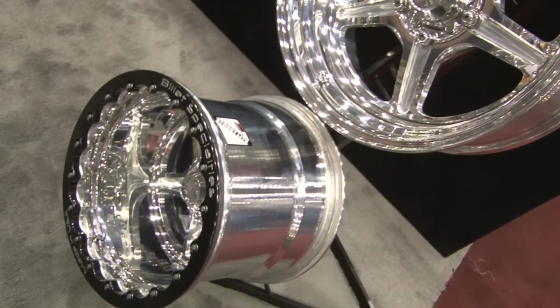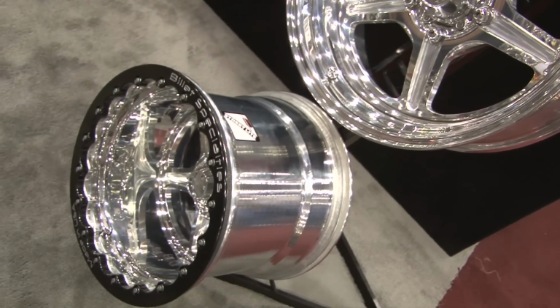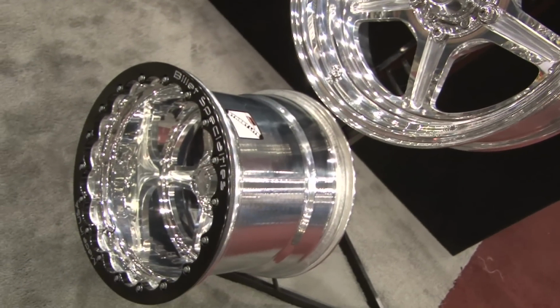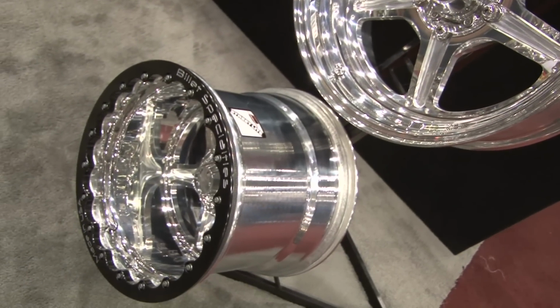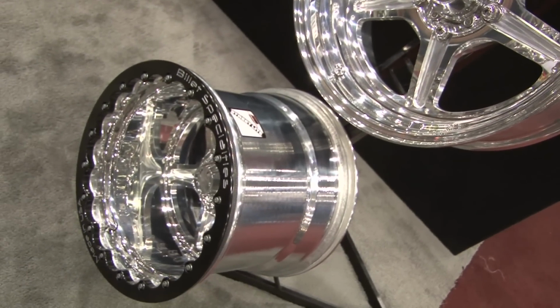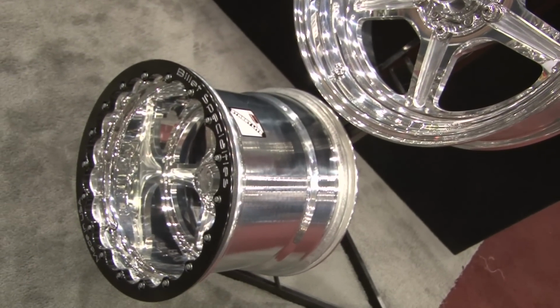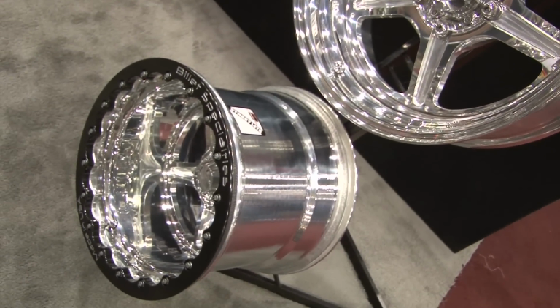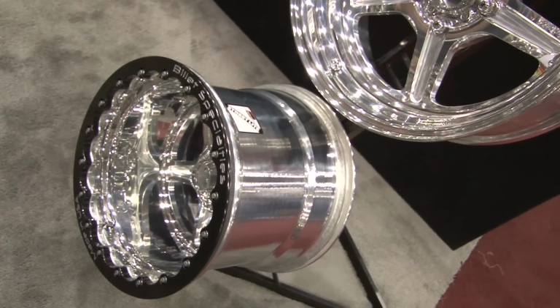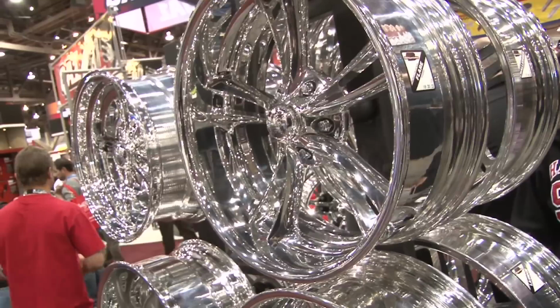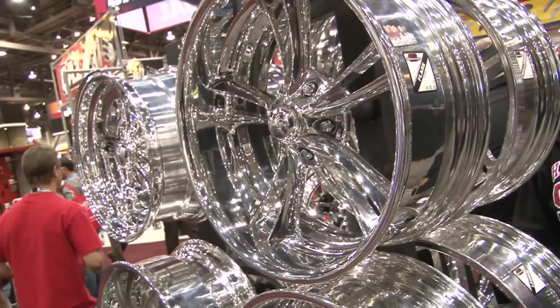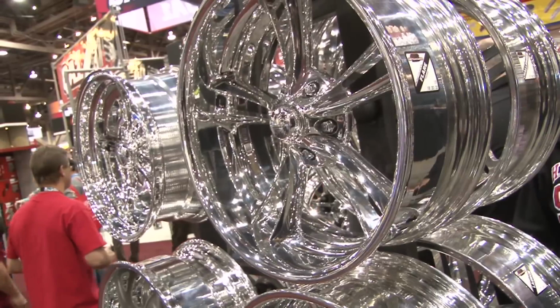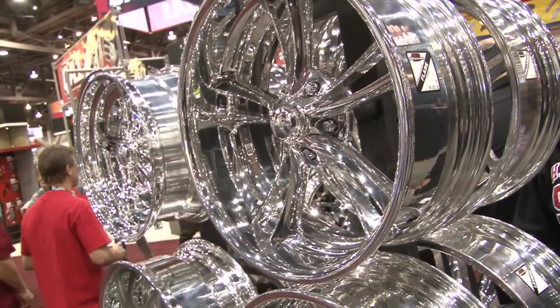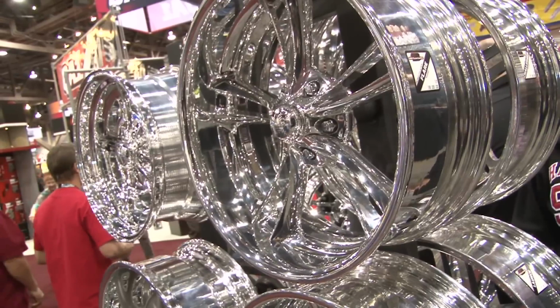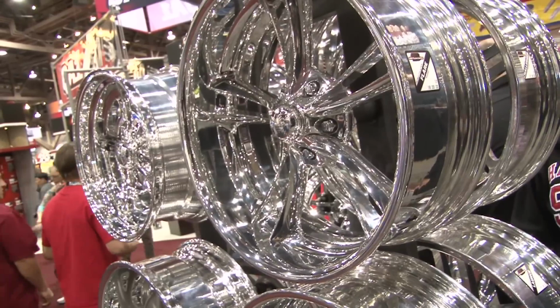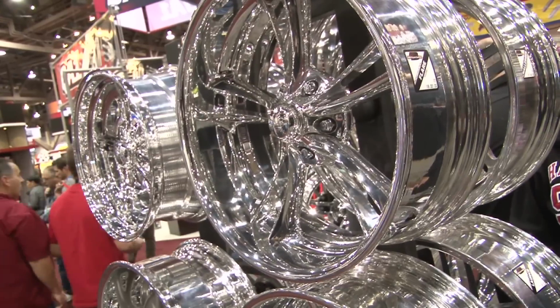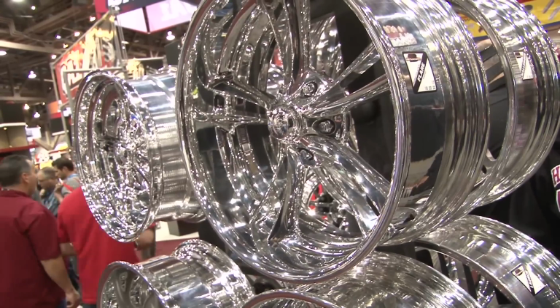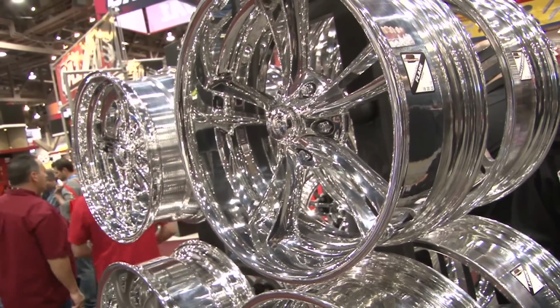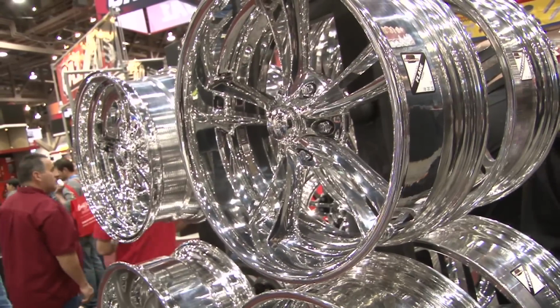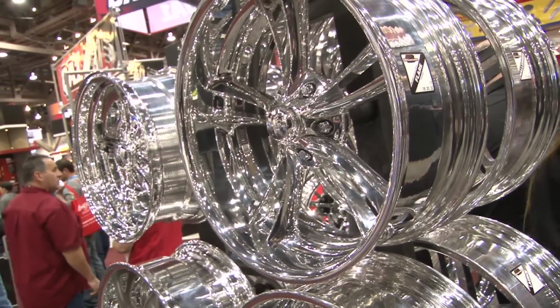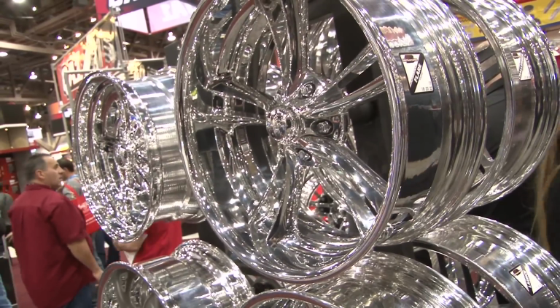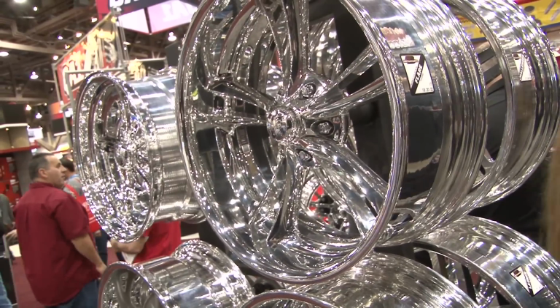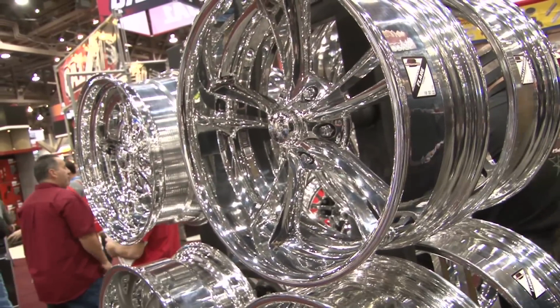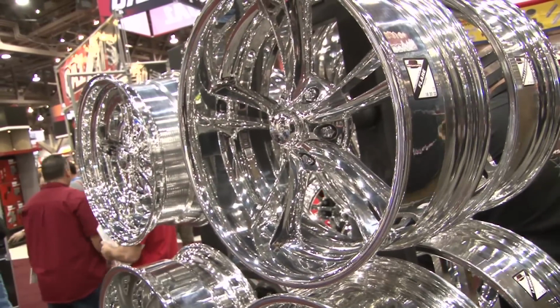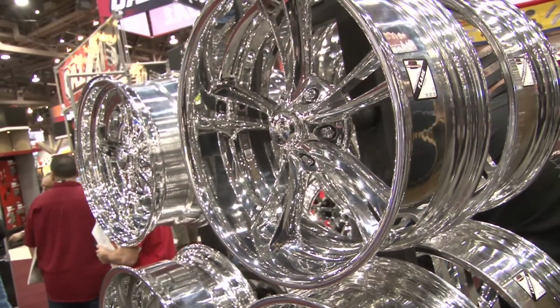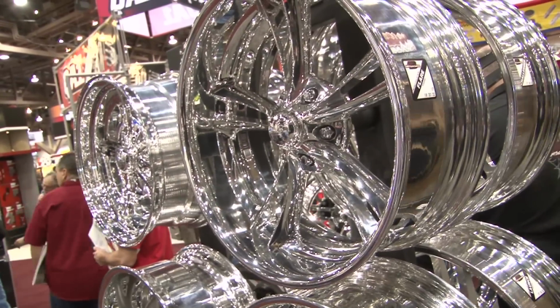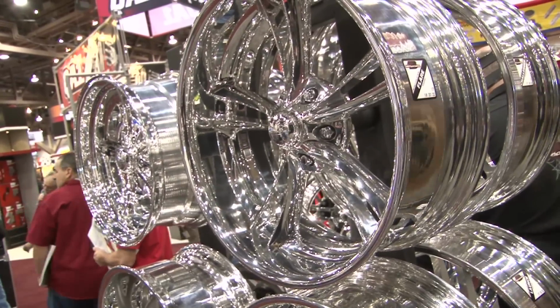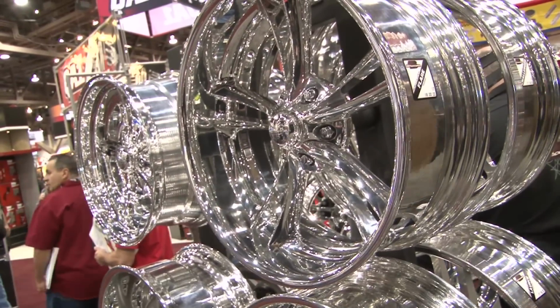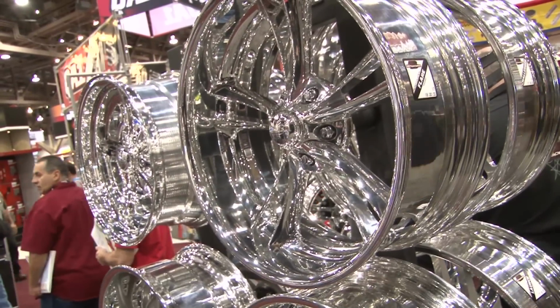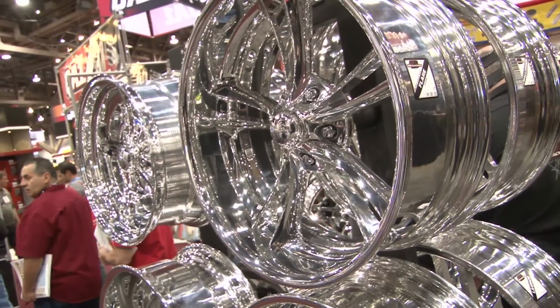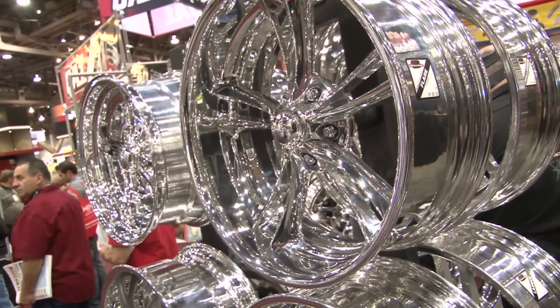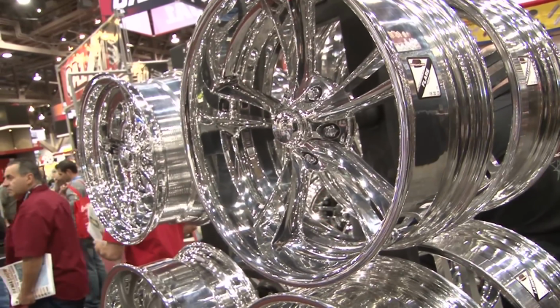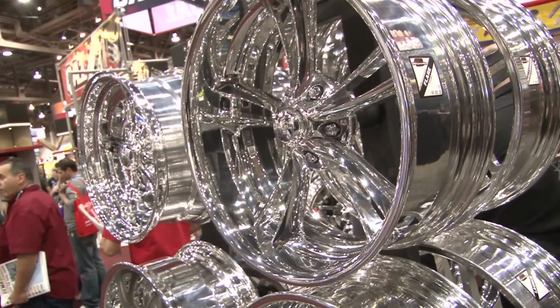You guys kind of cater to everyone when it comes to wheels — you do street, strip. Tell me a little bit about the different types.